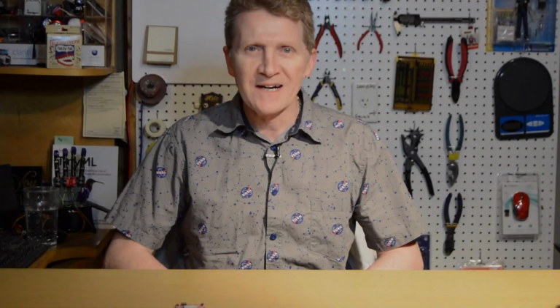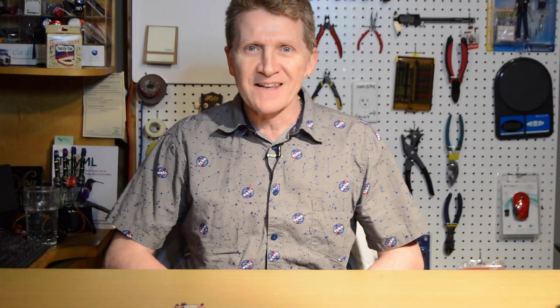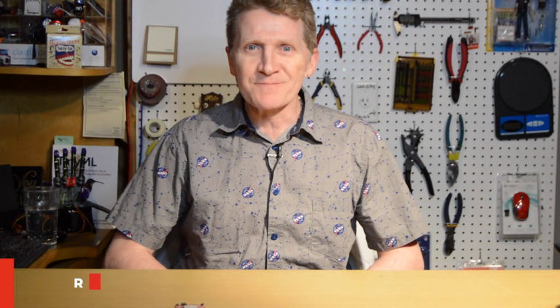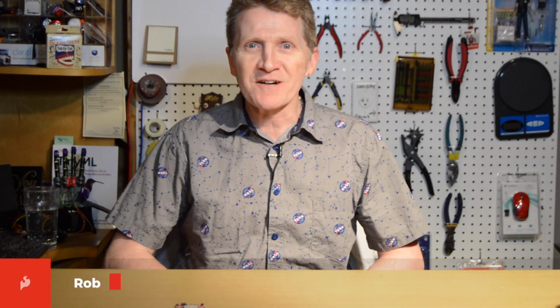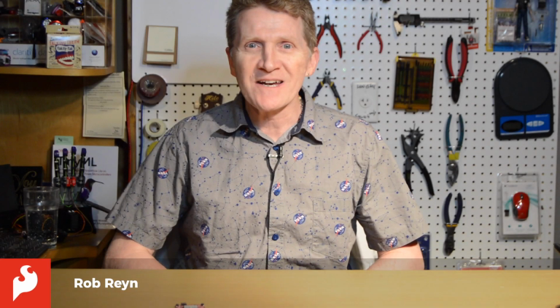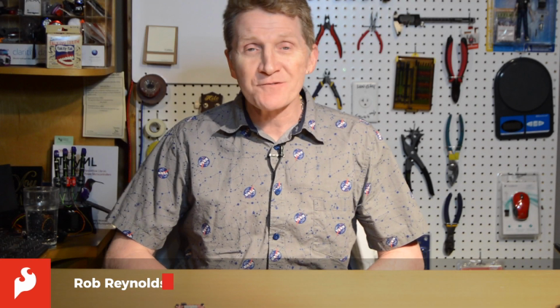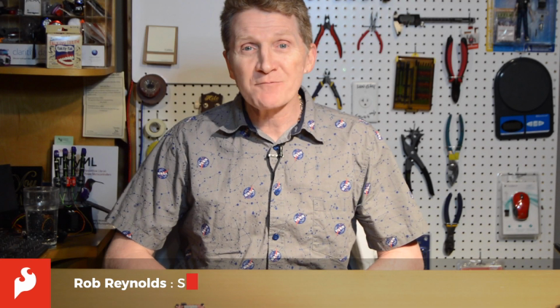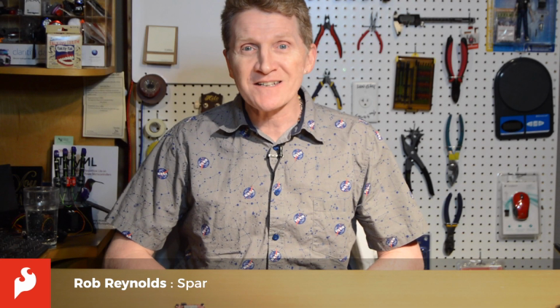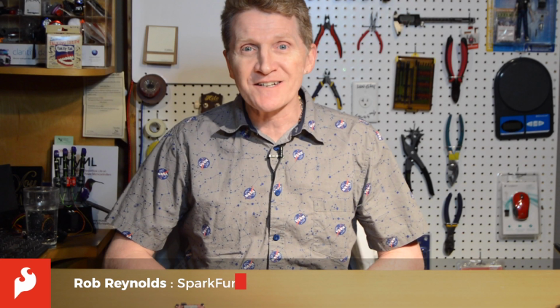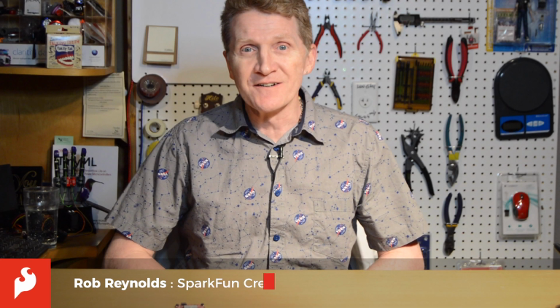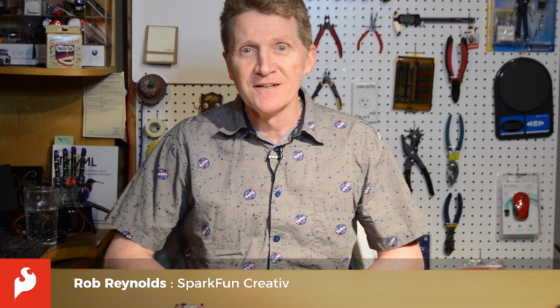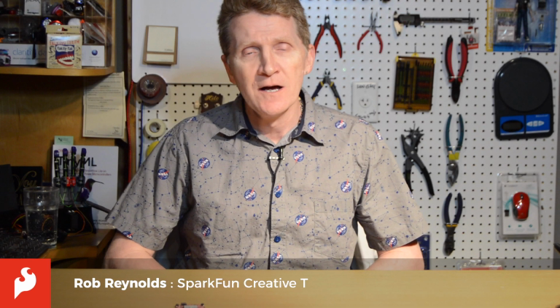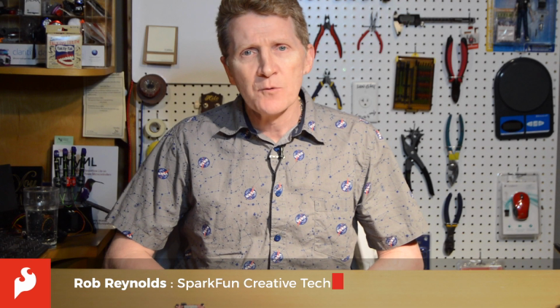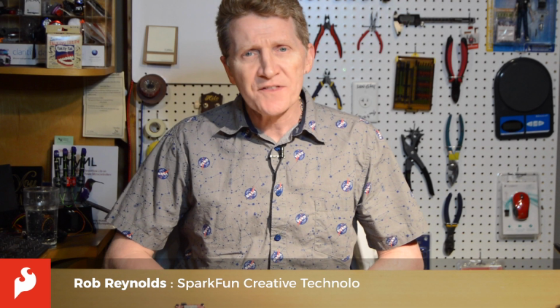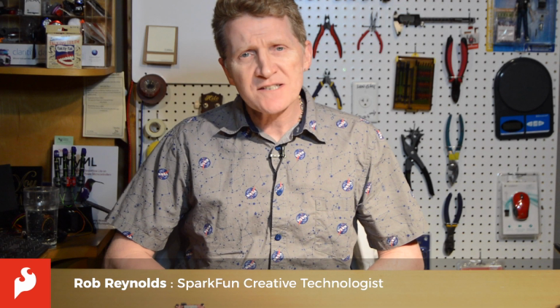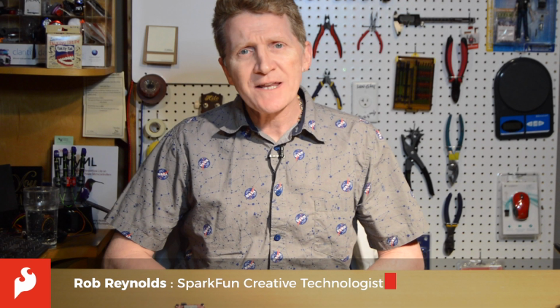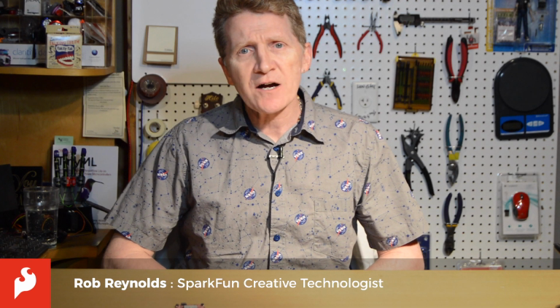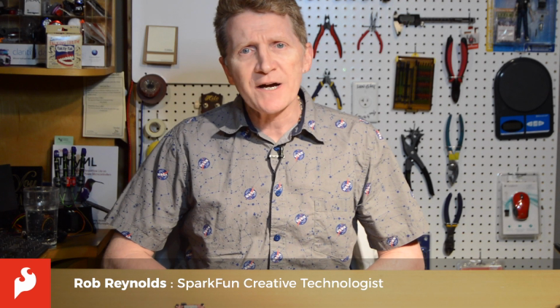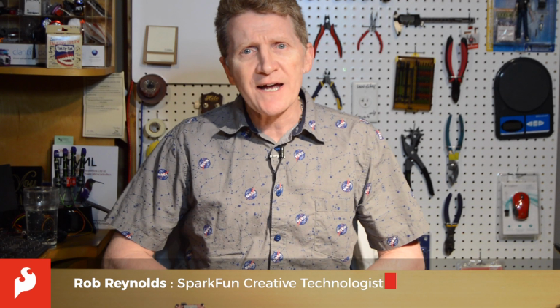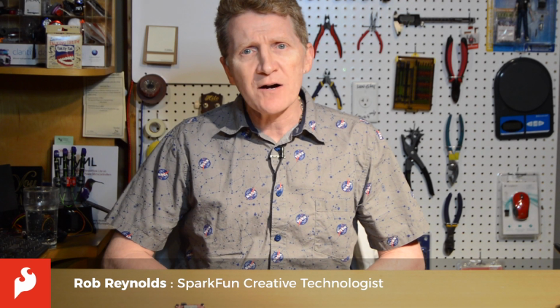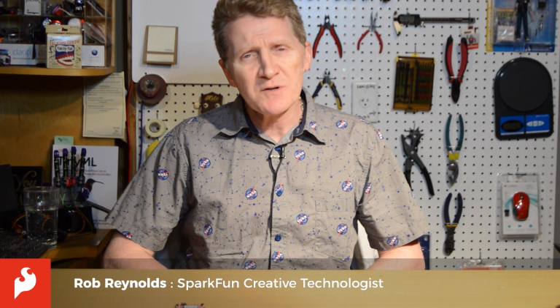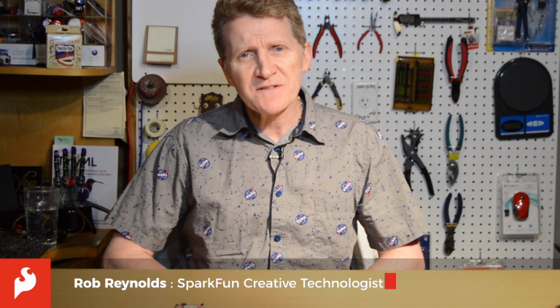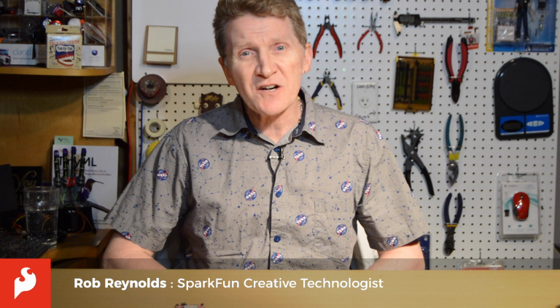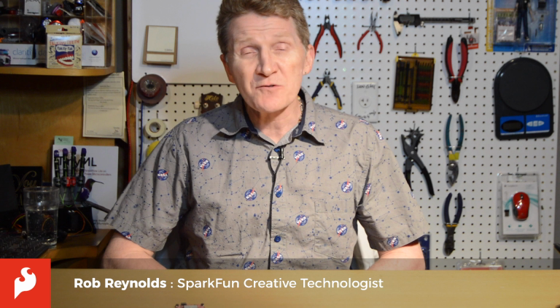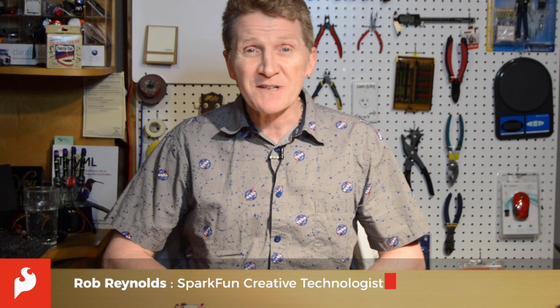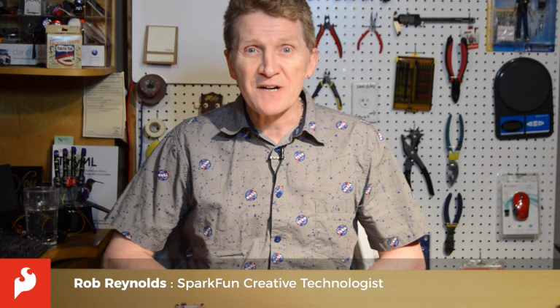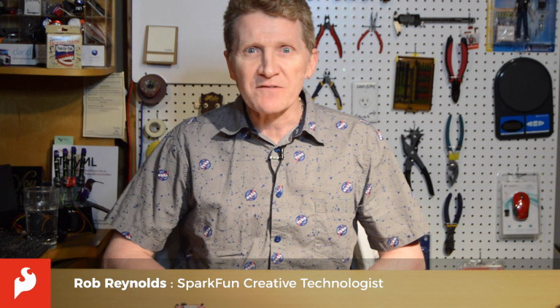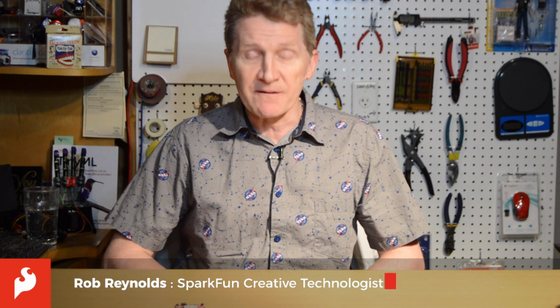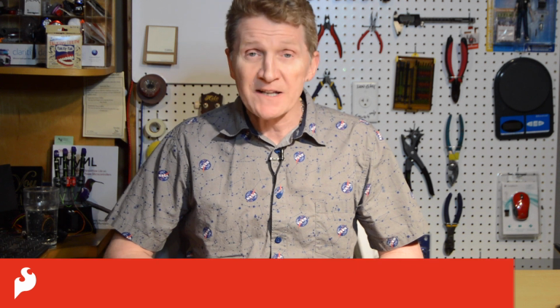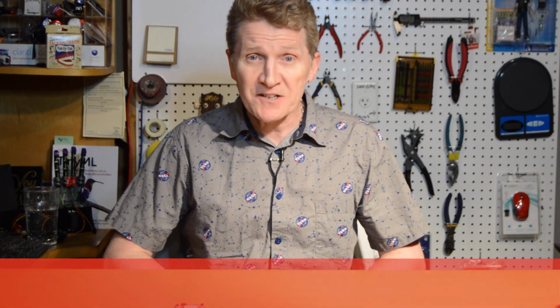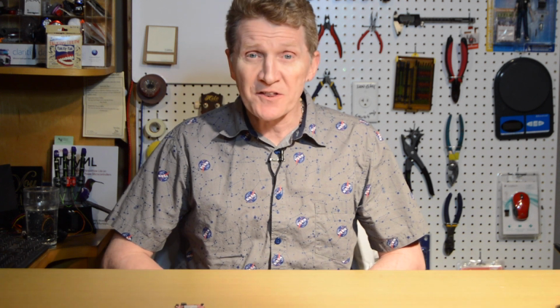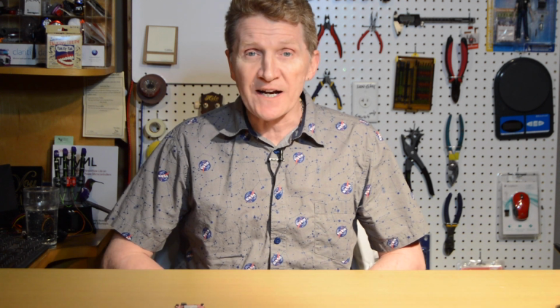Hi there, Spark fans. Rob Reynolds here. With things the way they are right now, most of us aren't doing much traveling, and that's a good thing.